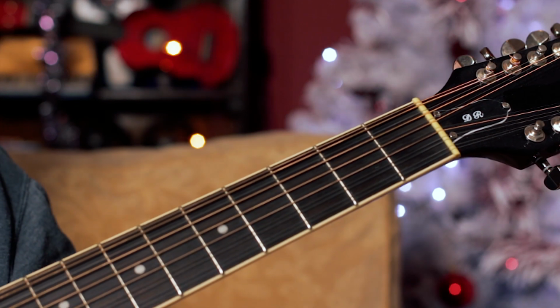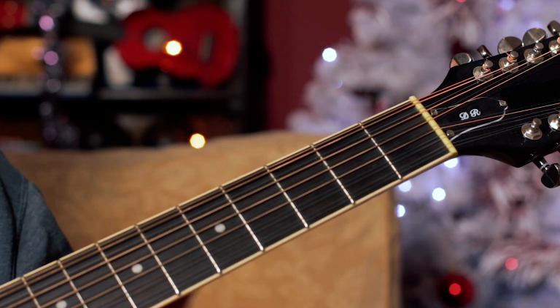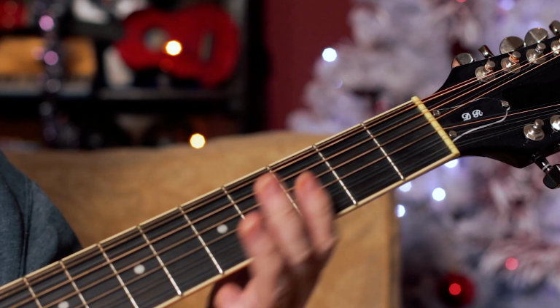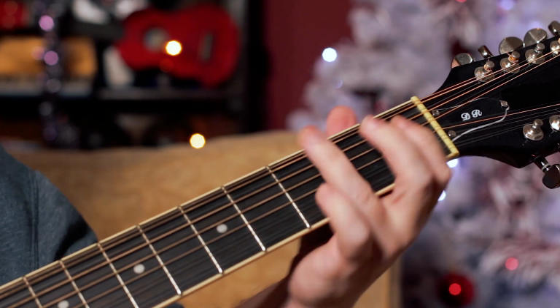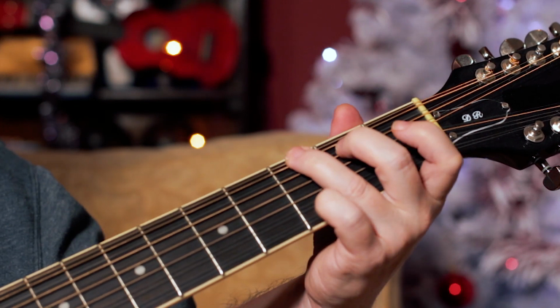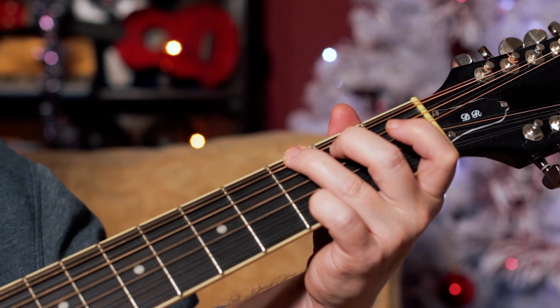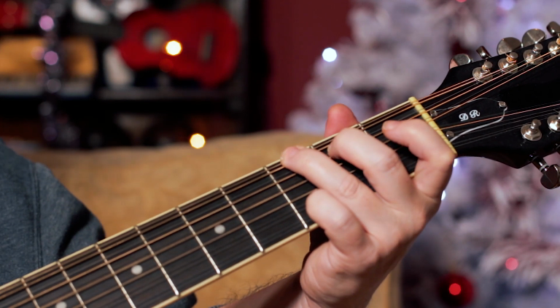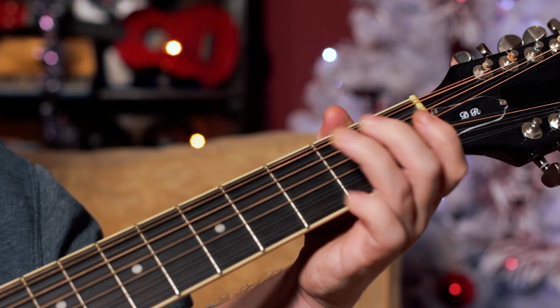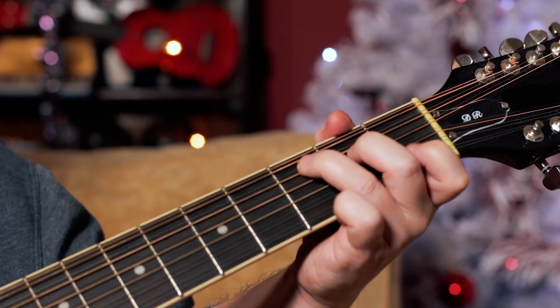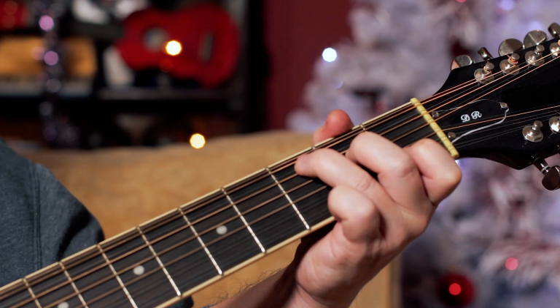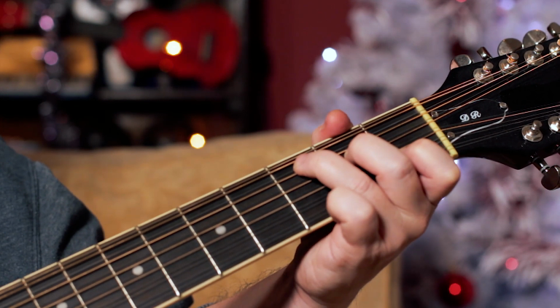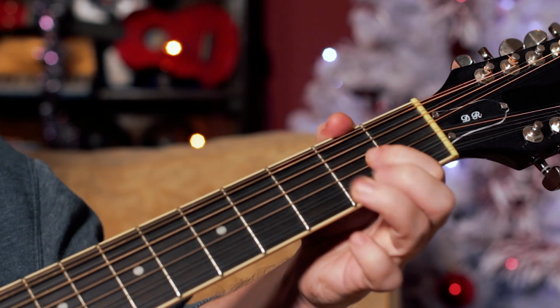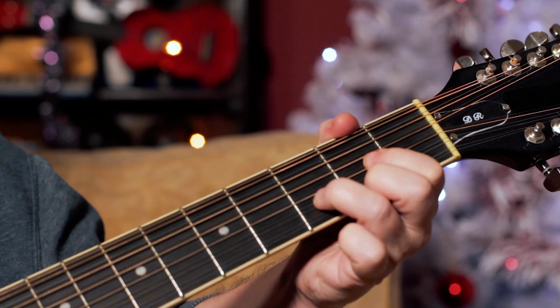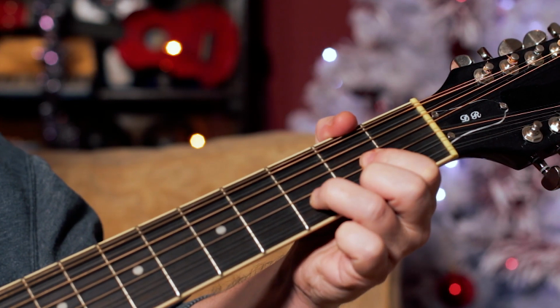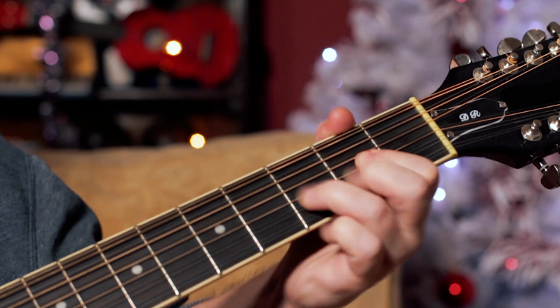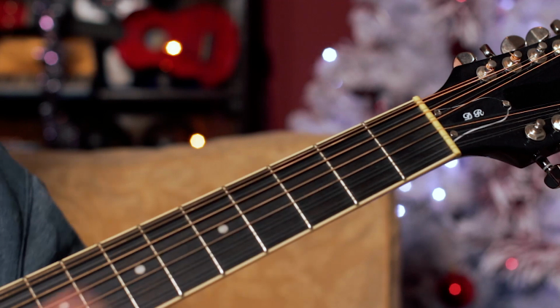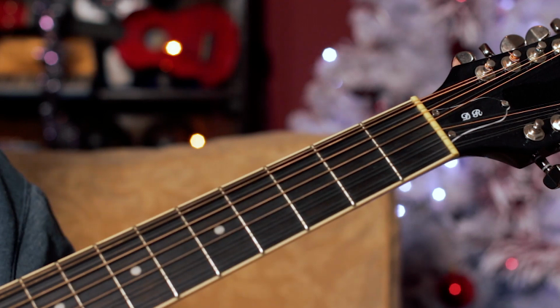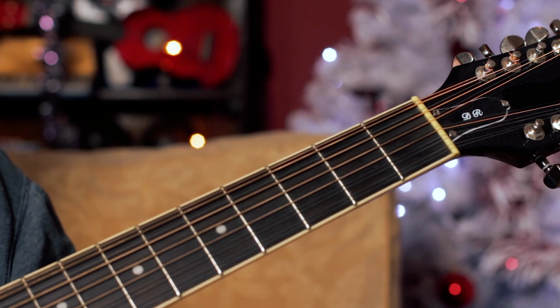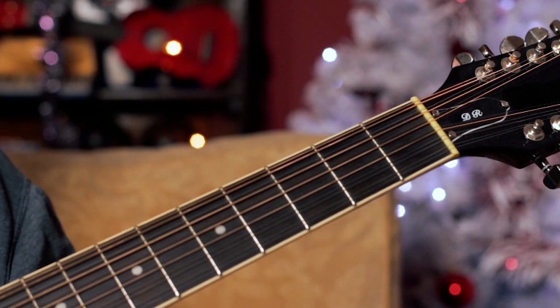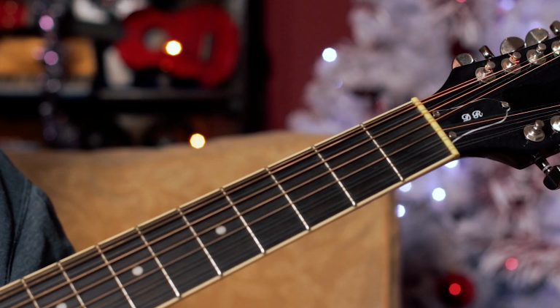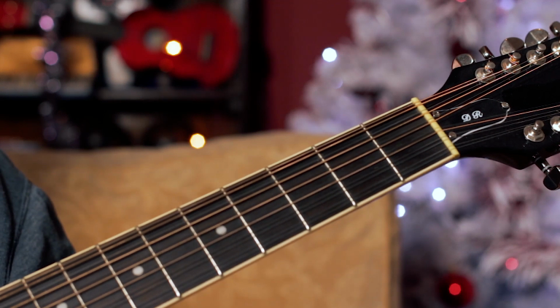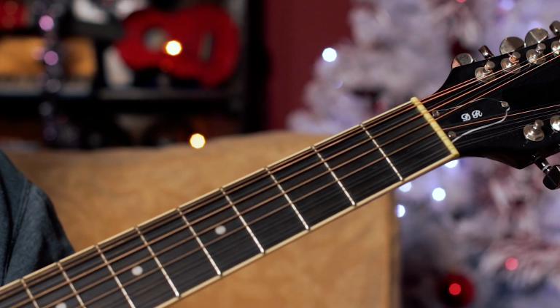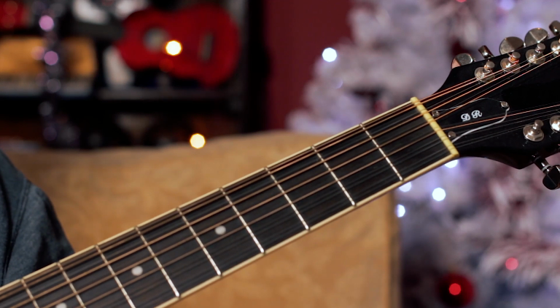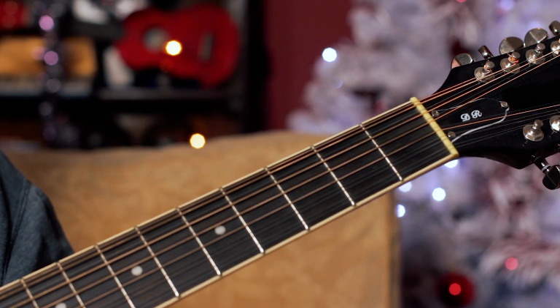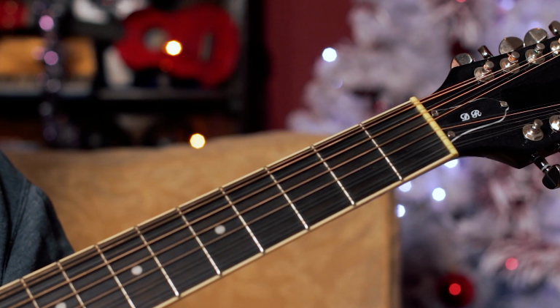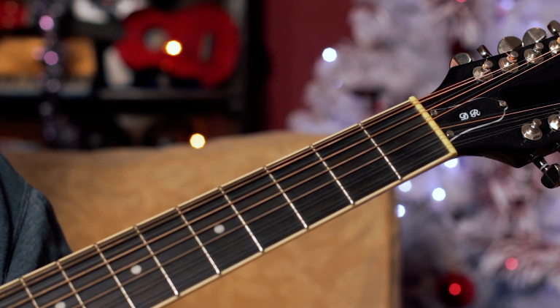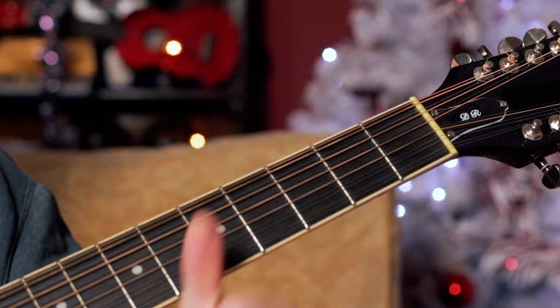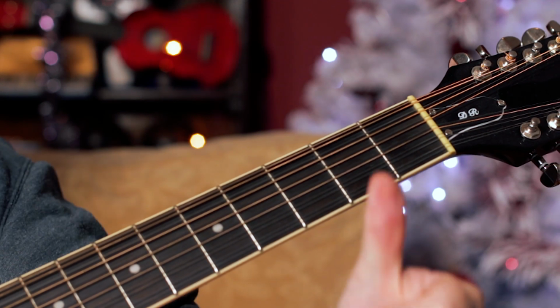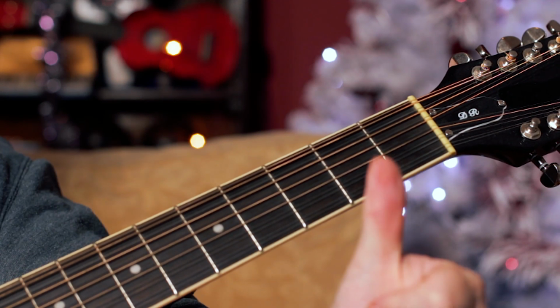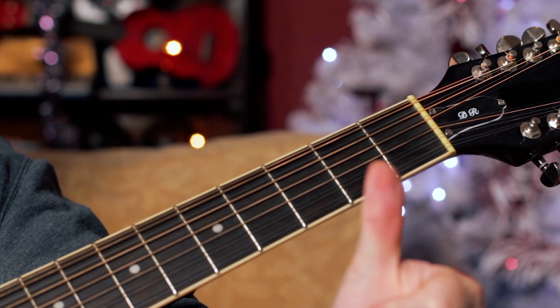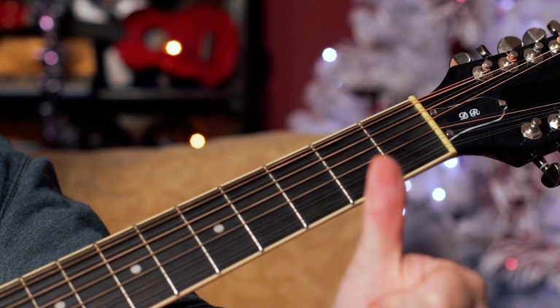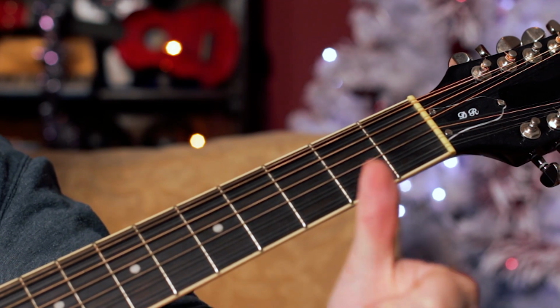So really nice, simple, fun song to play for Christmas. Thank you.